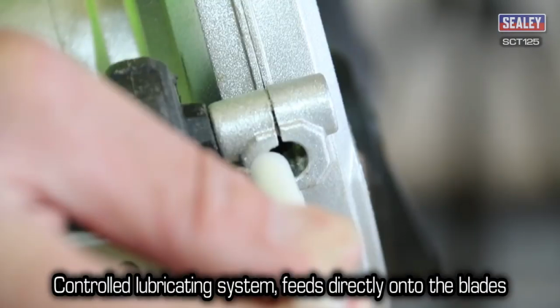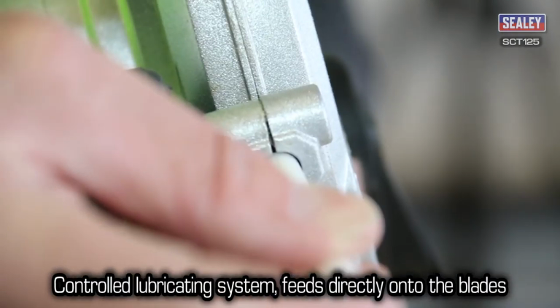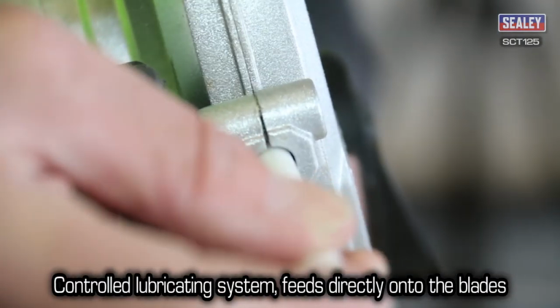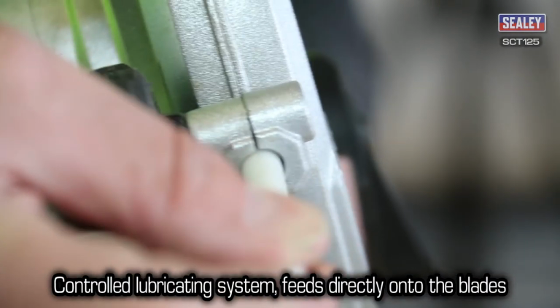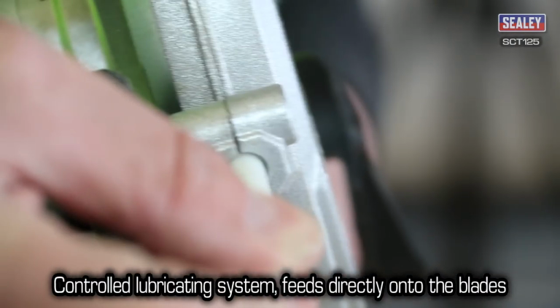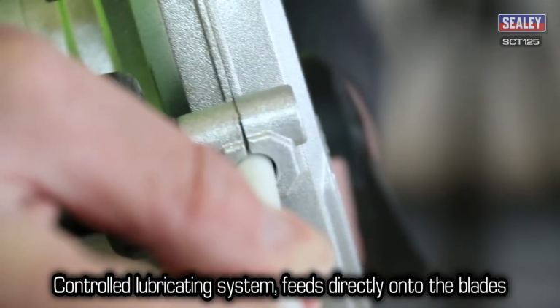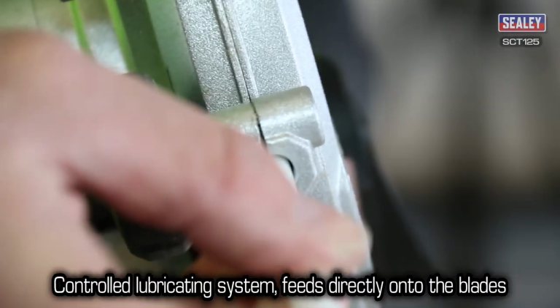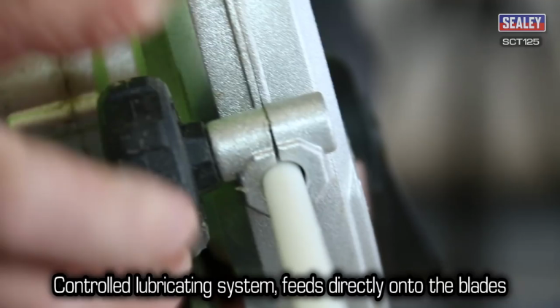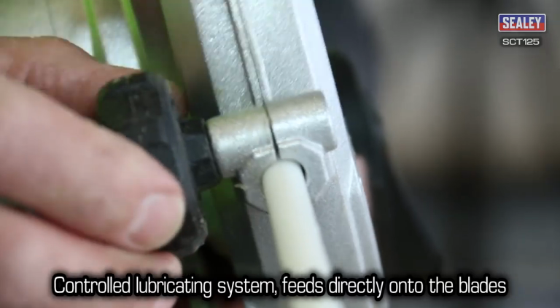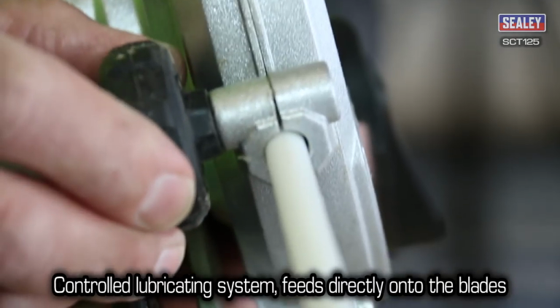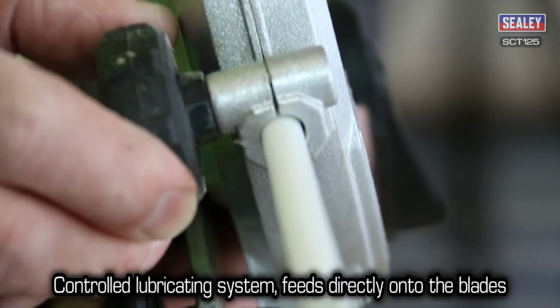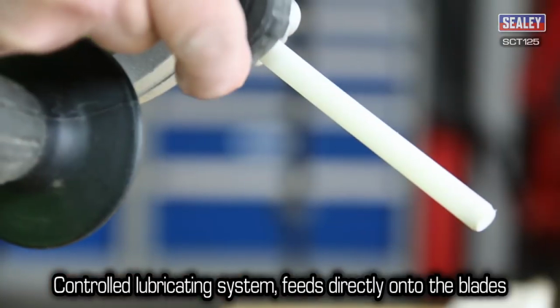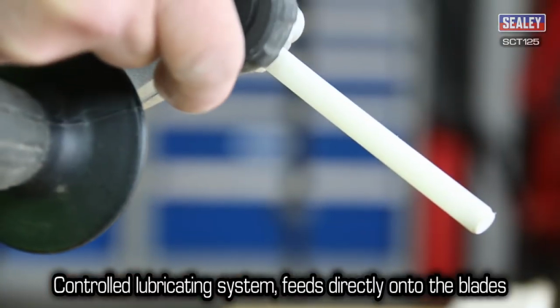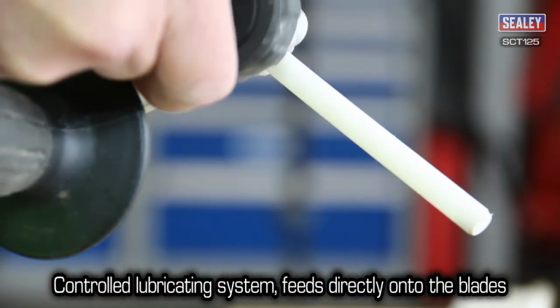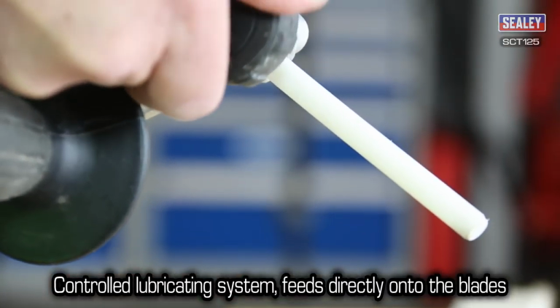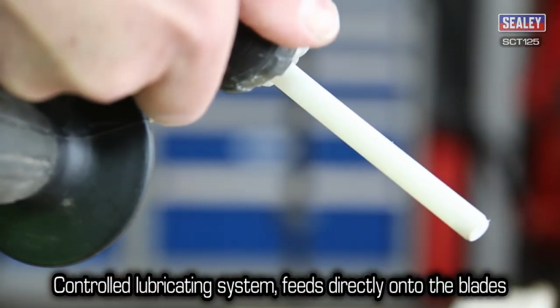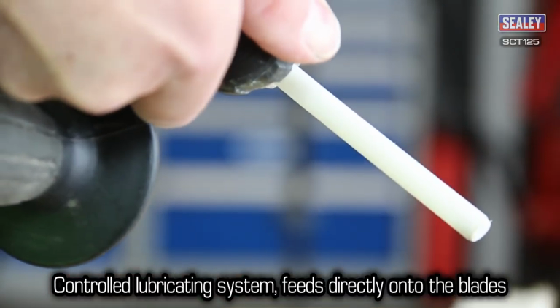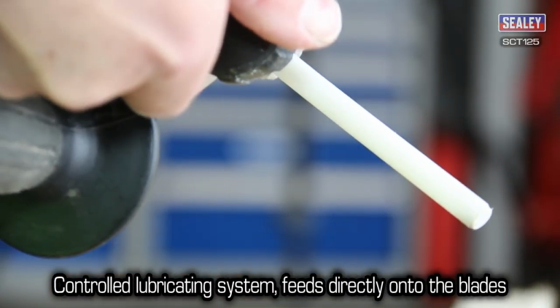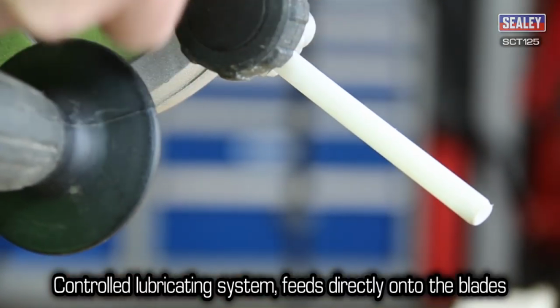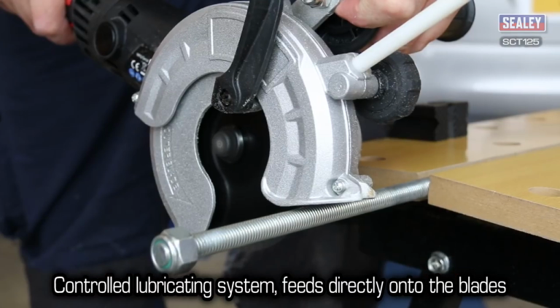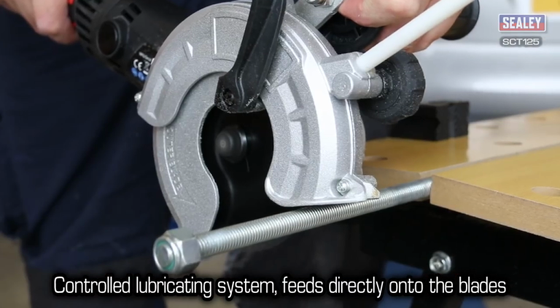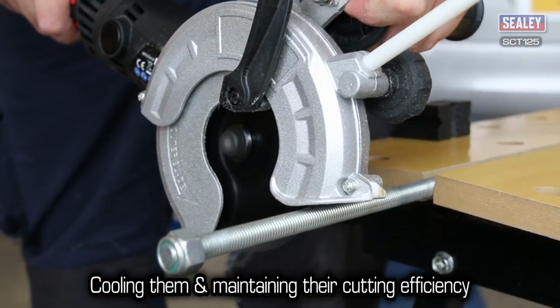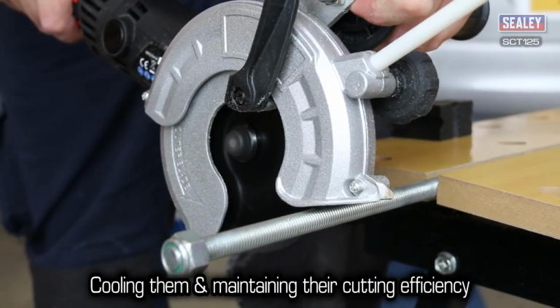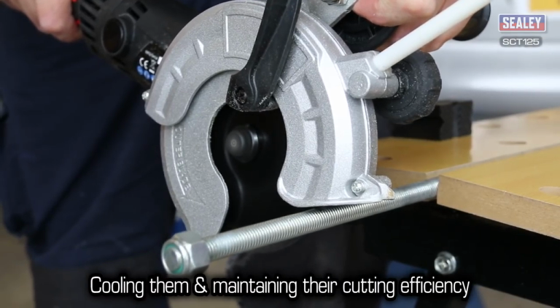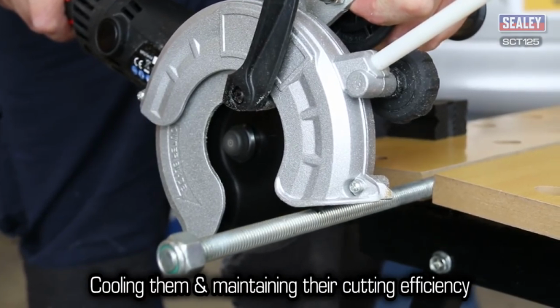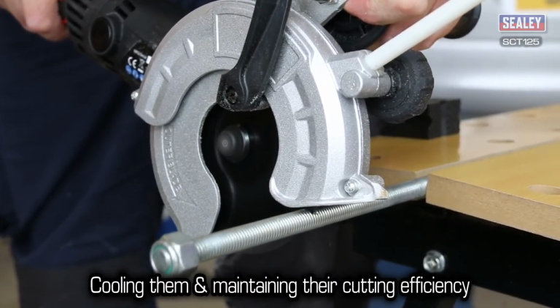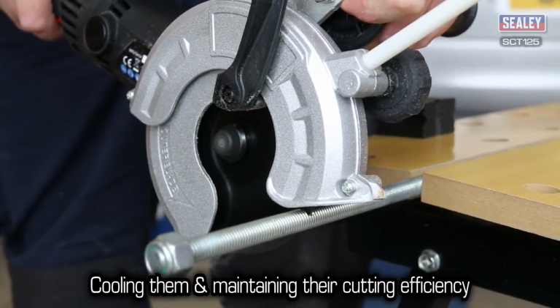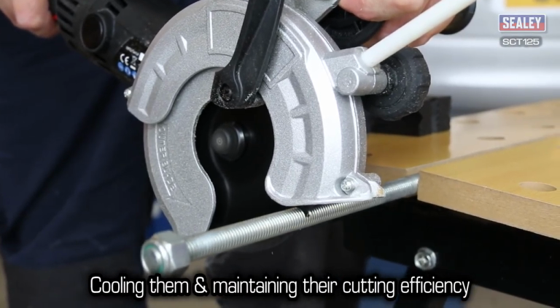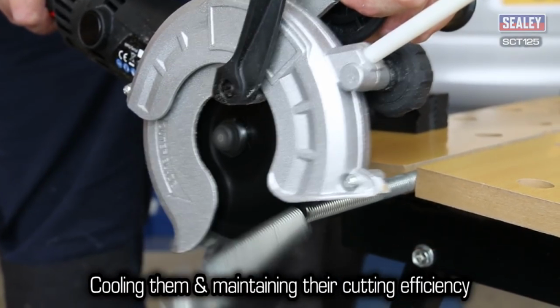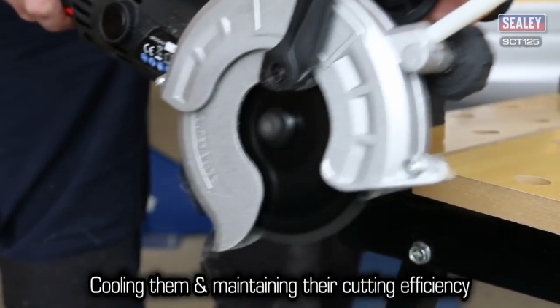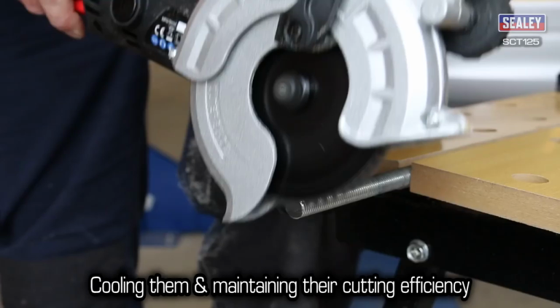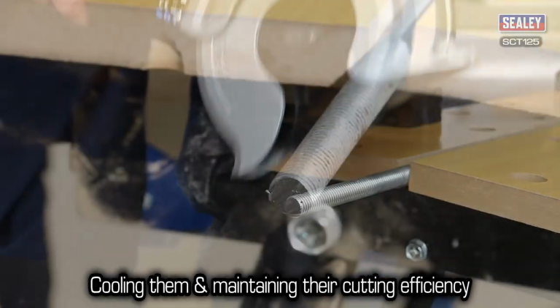They have a controlled lubricating system, which feeds directly onto the blades to cool them and maintain their cutting efficiency.